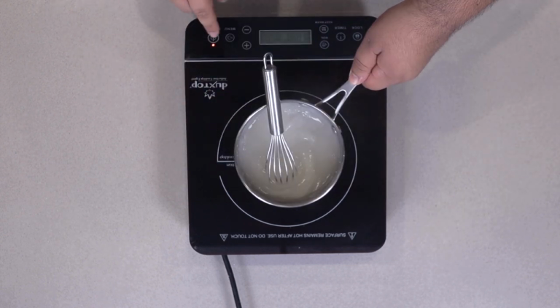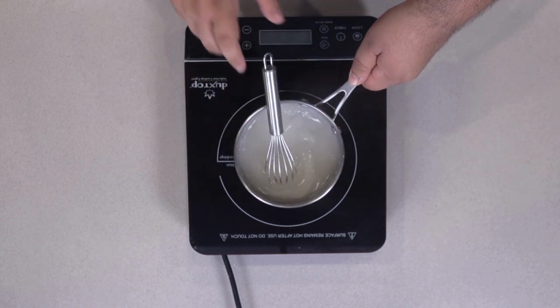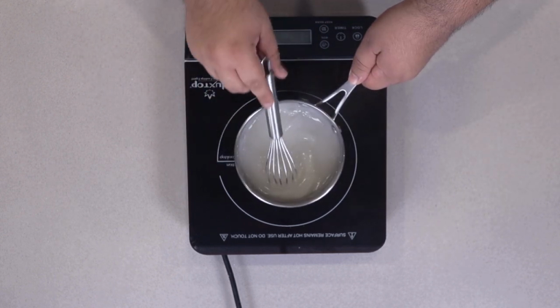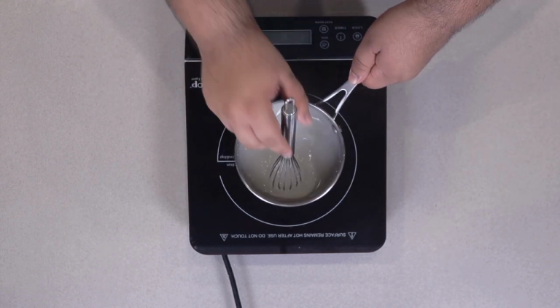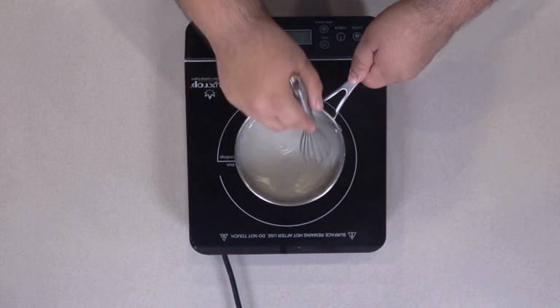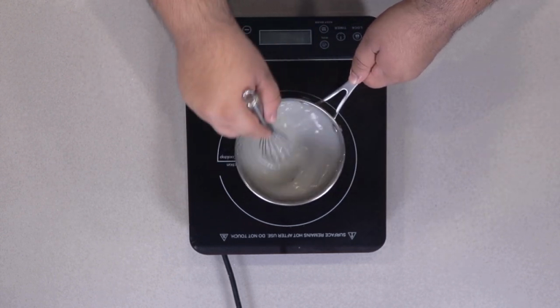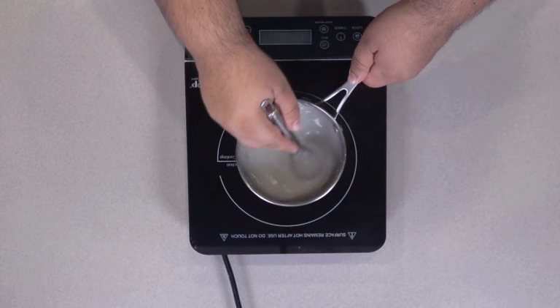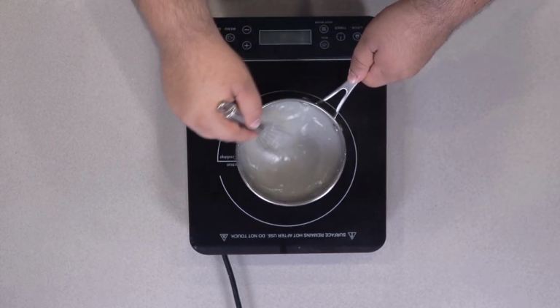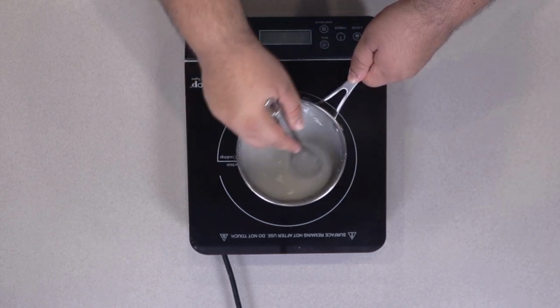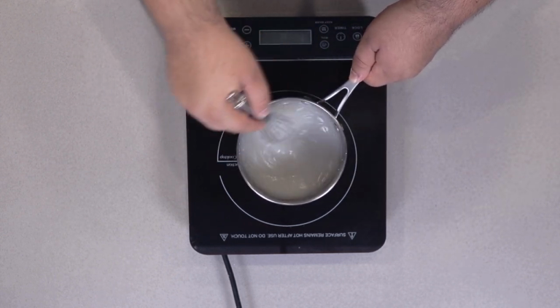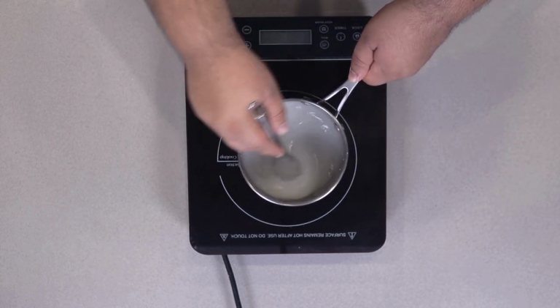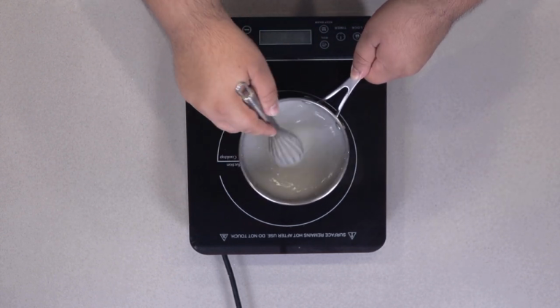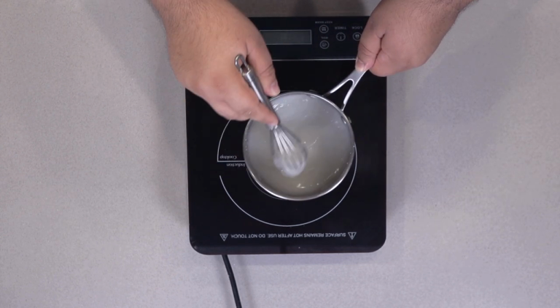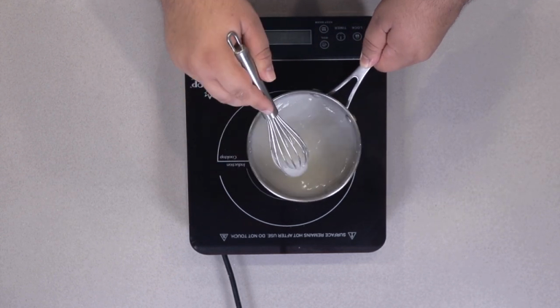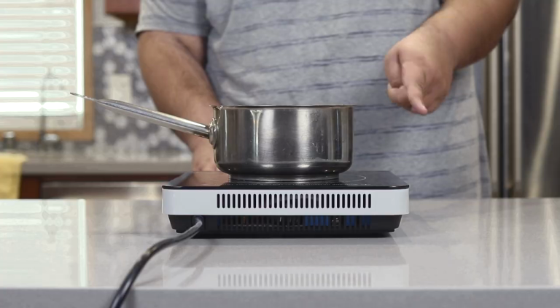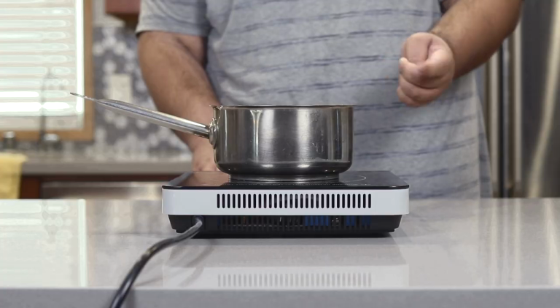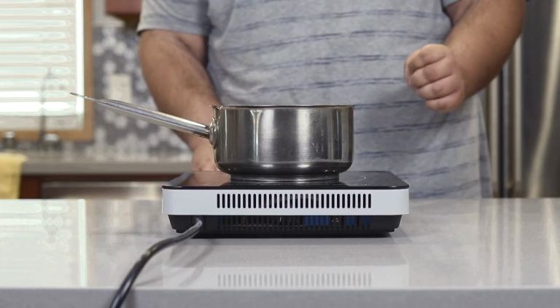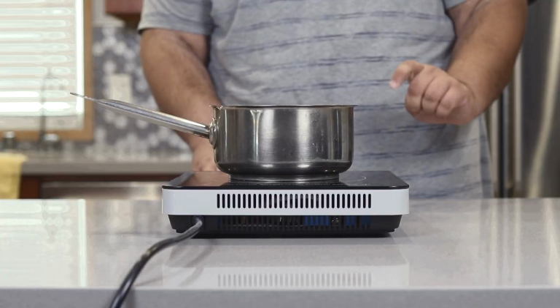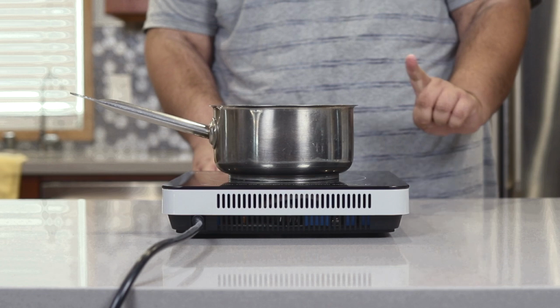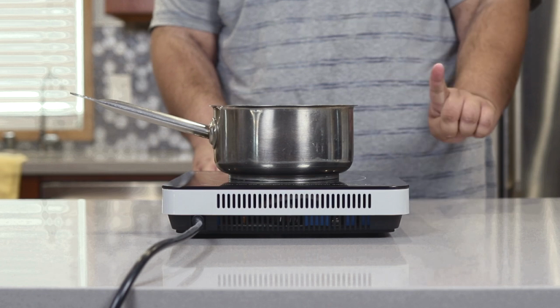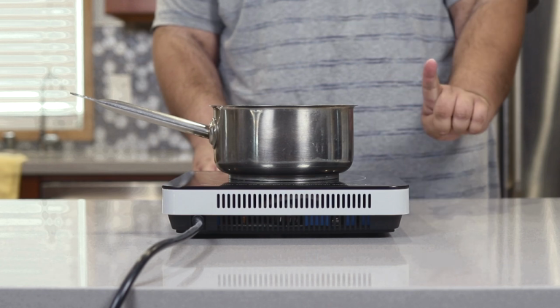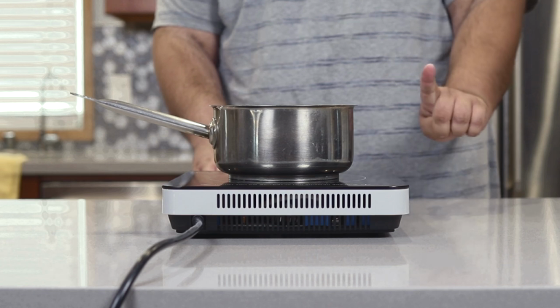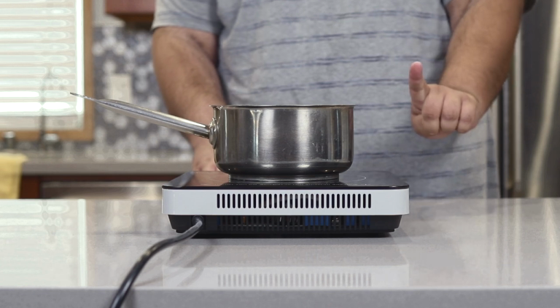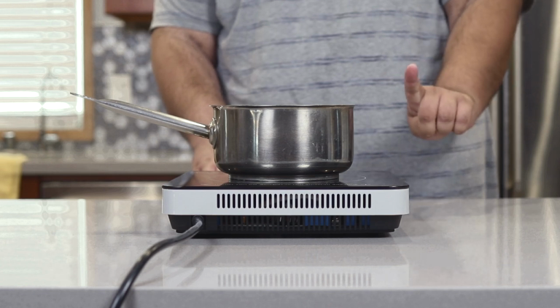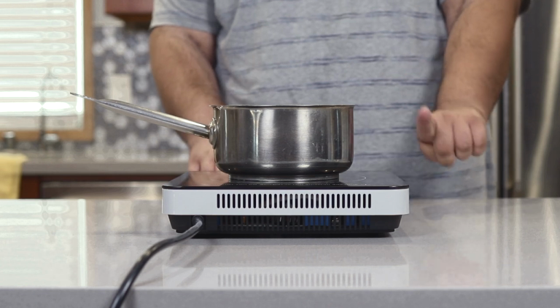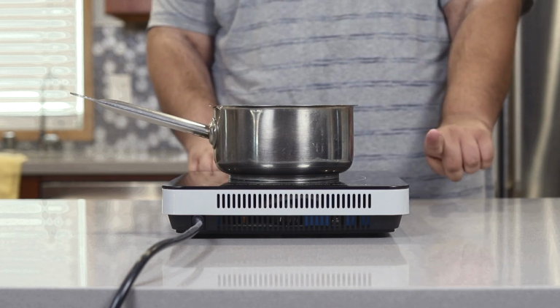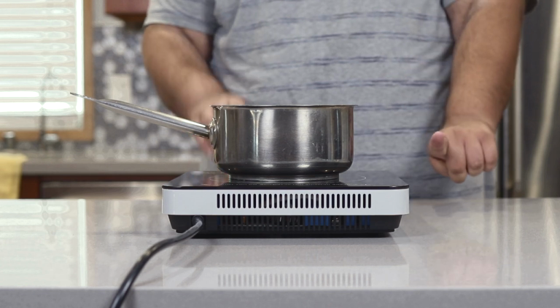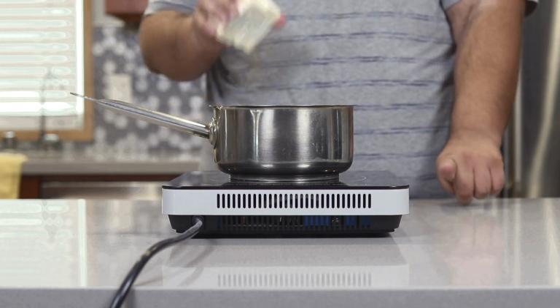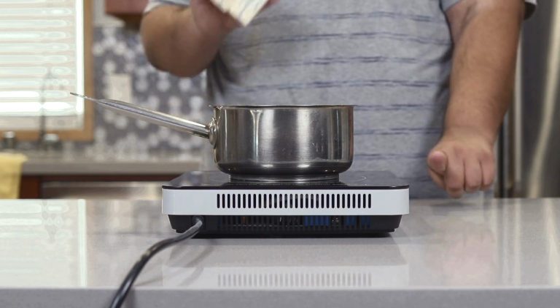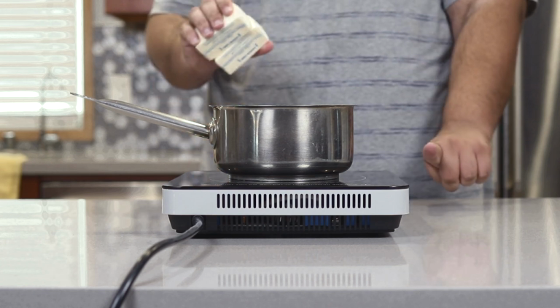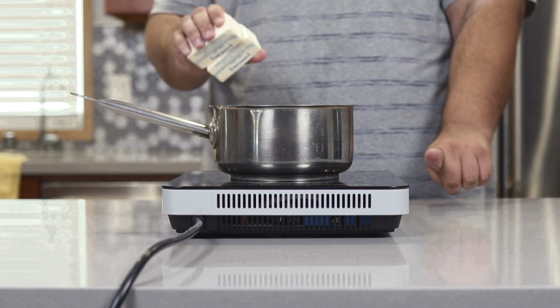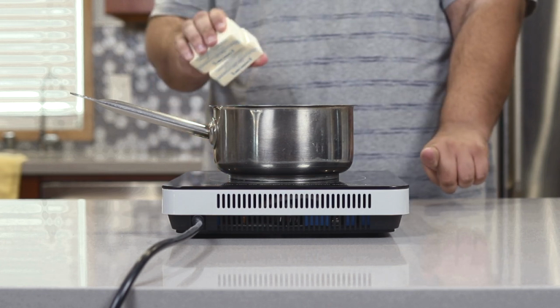Once the cornstarch thickens up, take it off the heat. Now let's make the other half of this recipe: clarified butter.